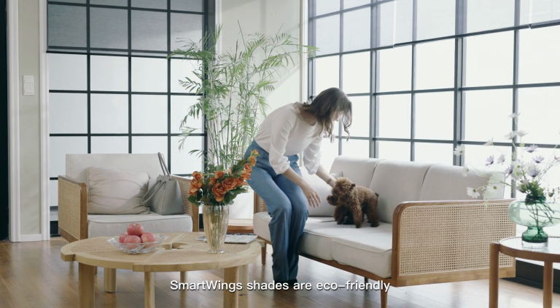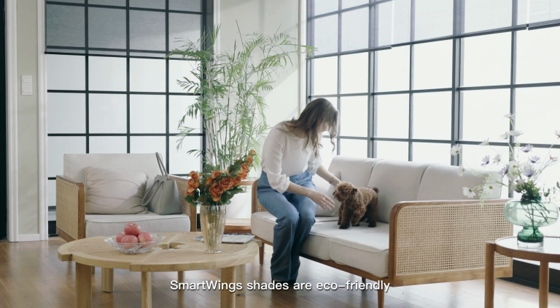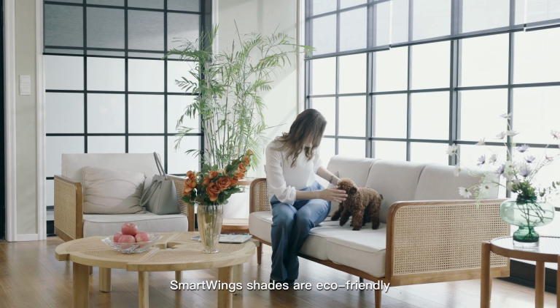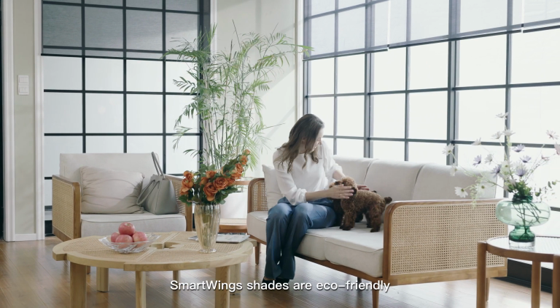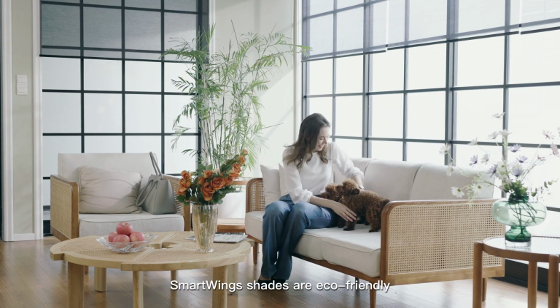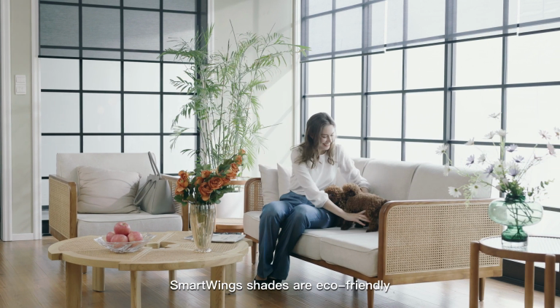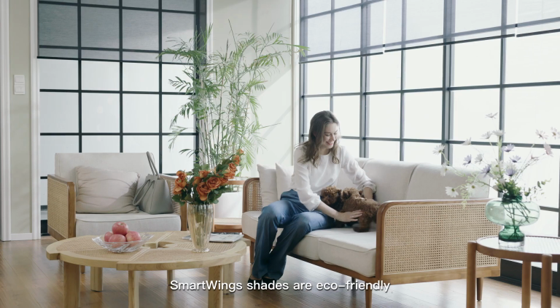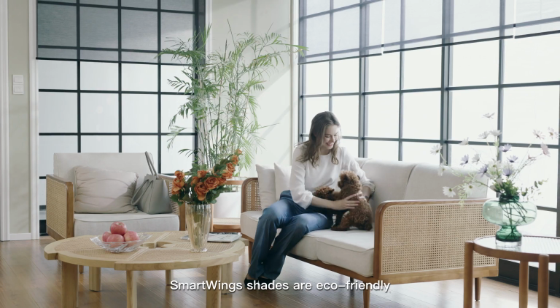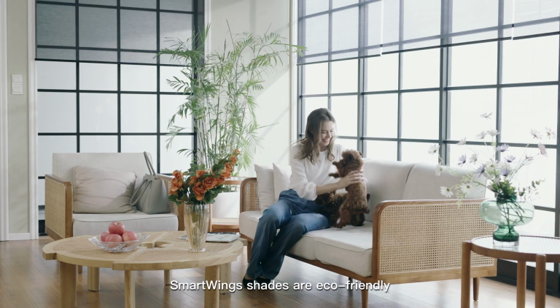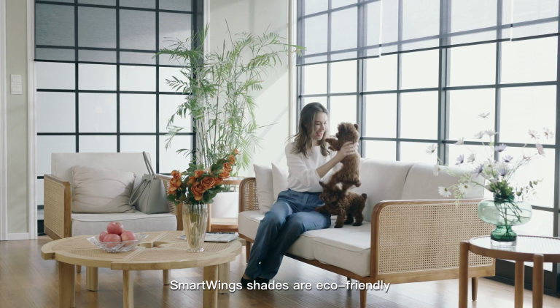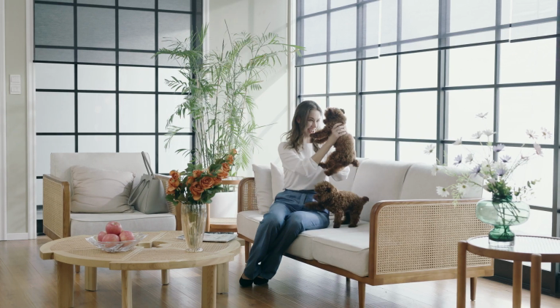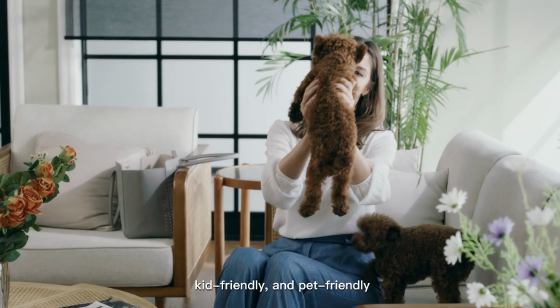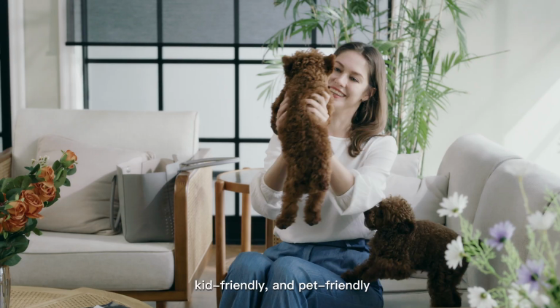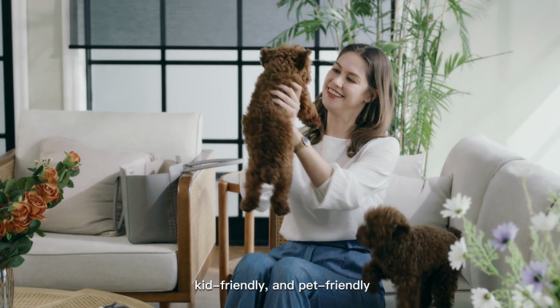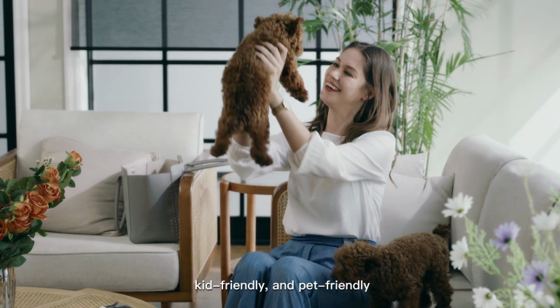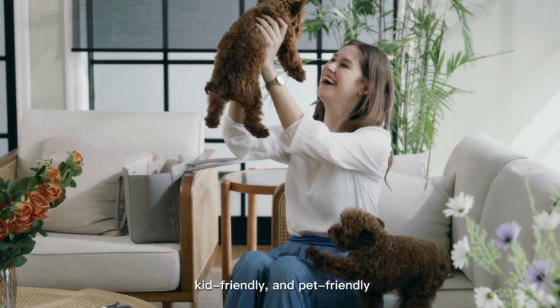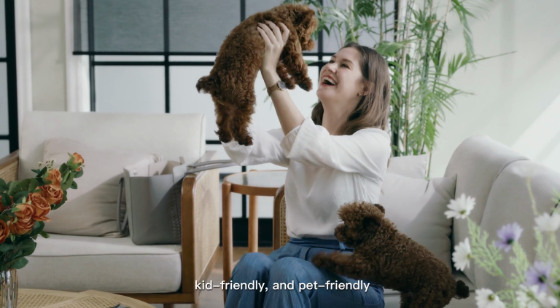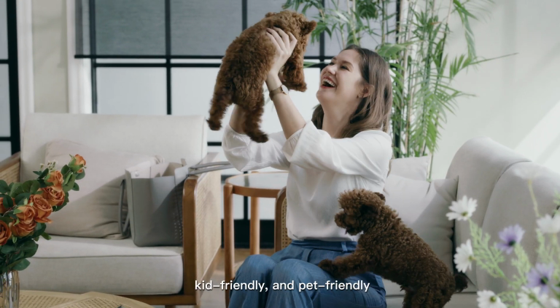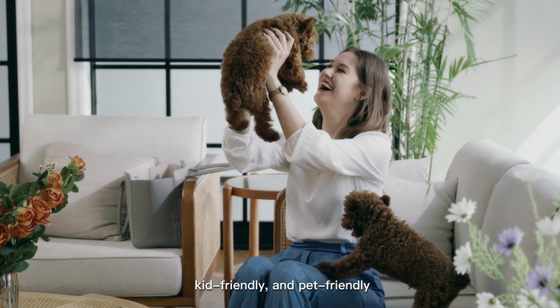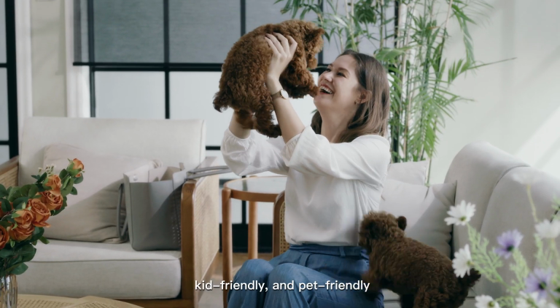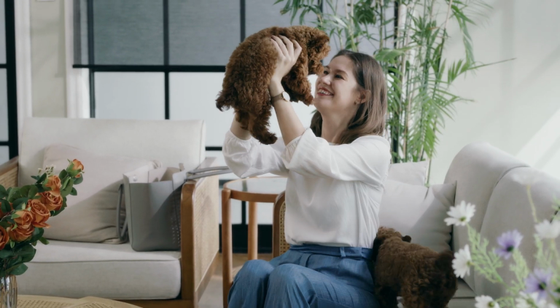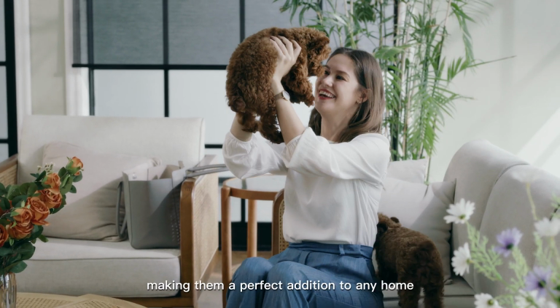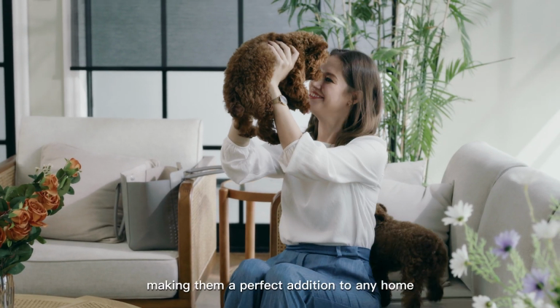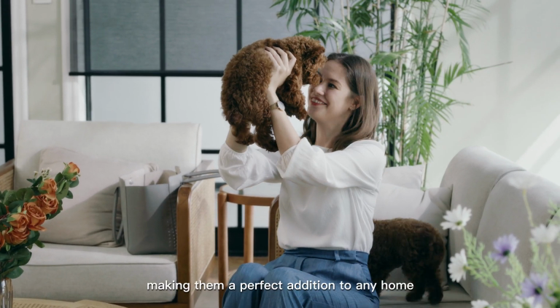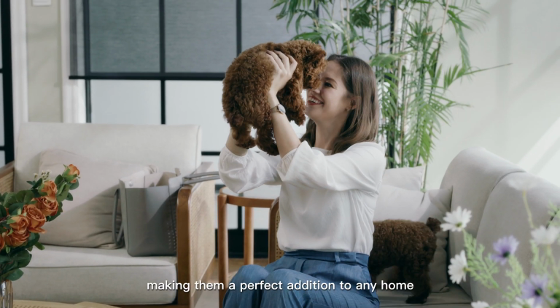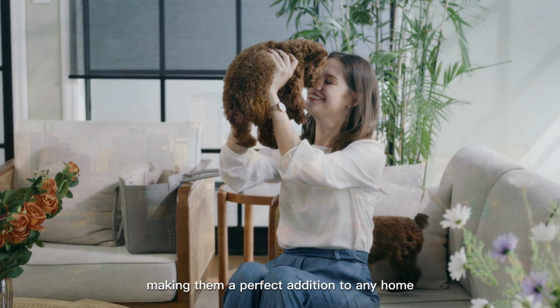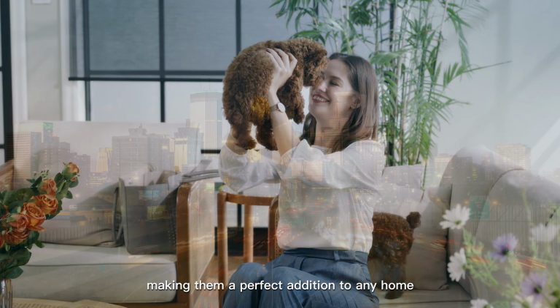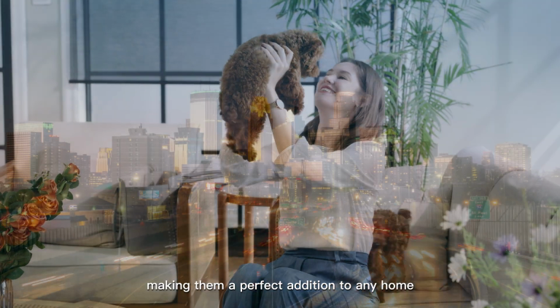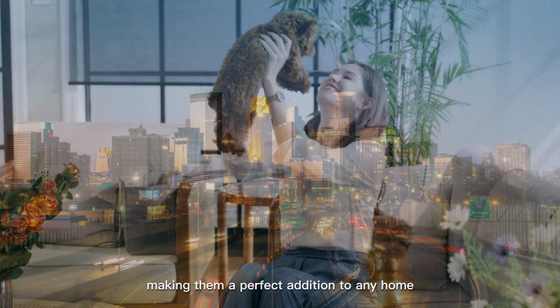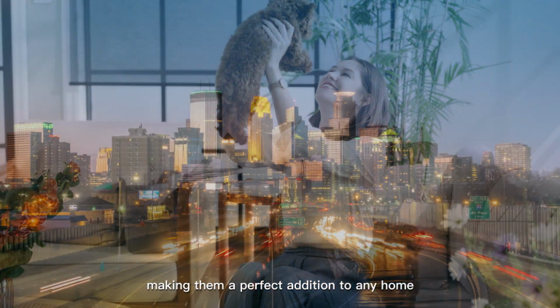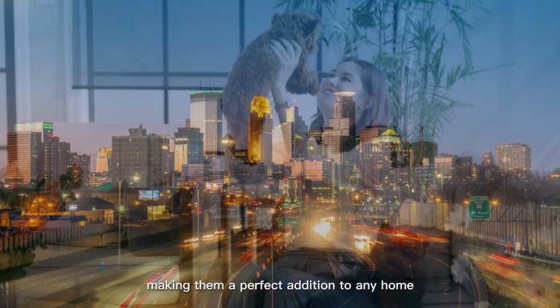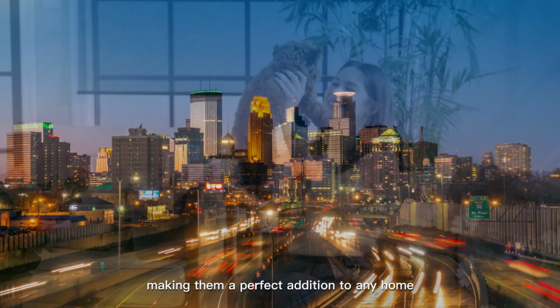SmartWing shades are eco-friendly, kid-friendly, and pet-friendly, making them a perfect addition to any home.